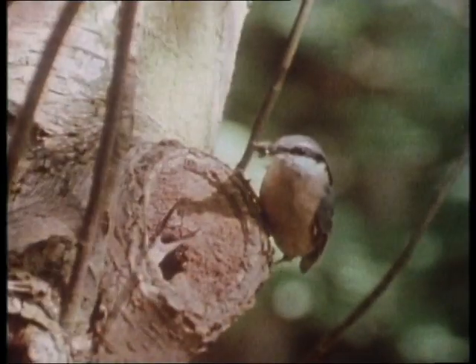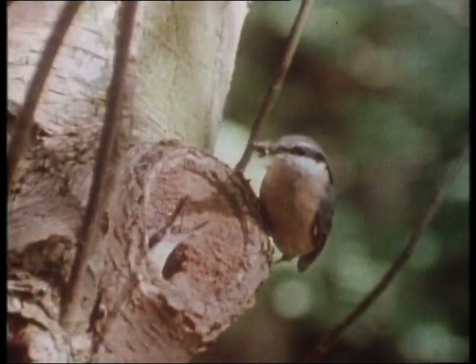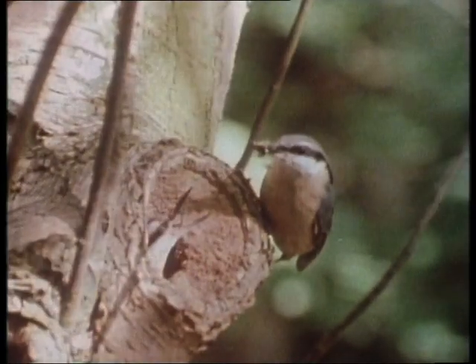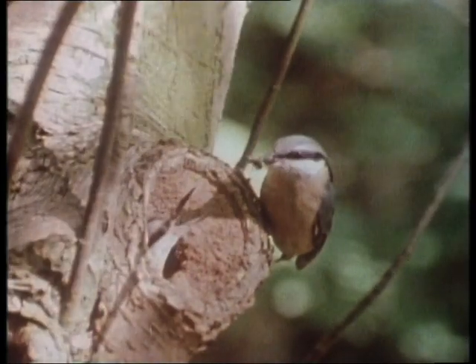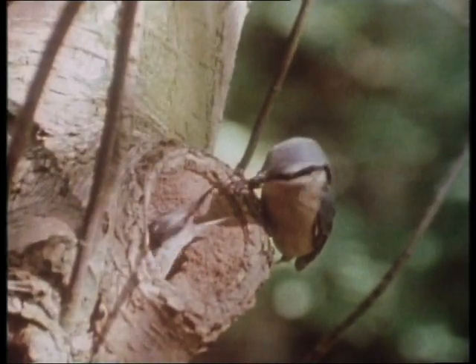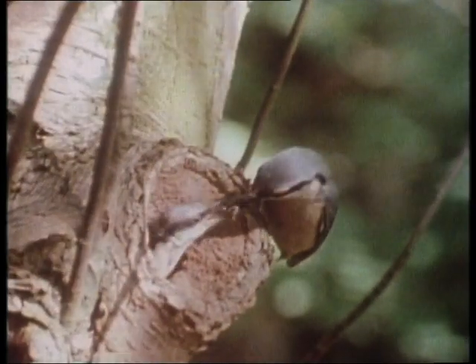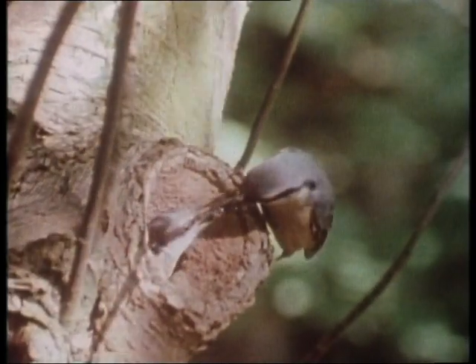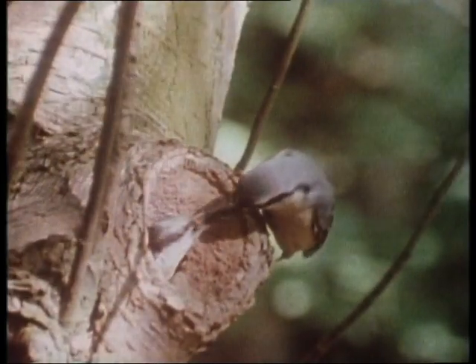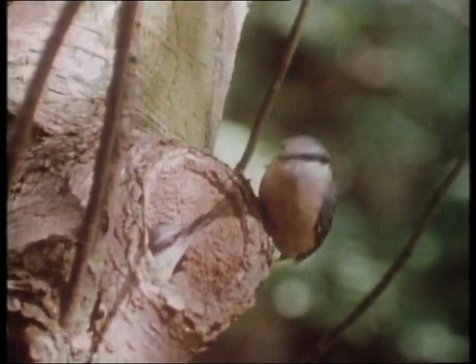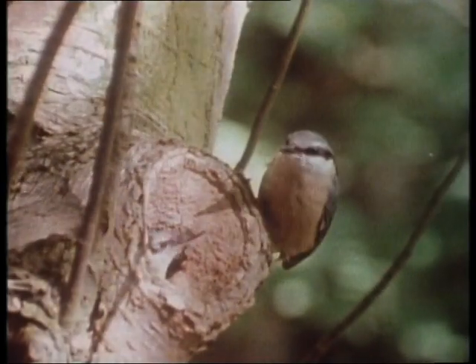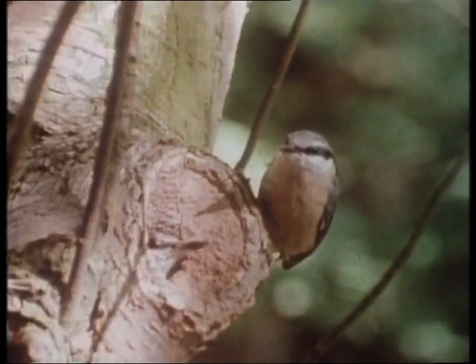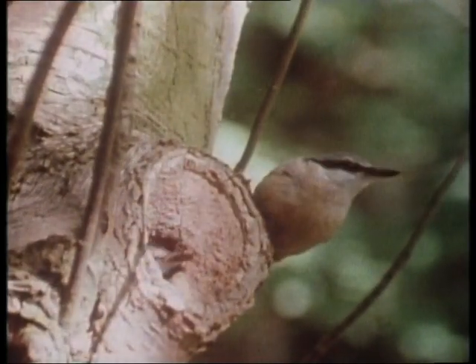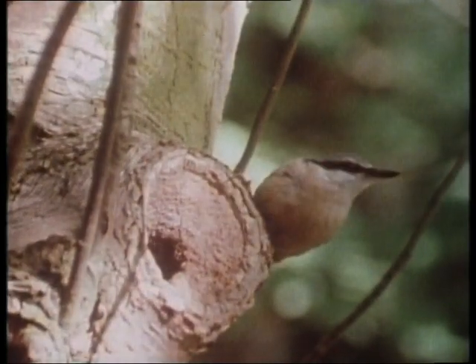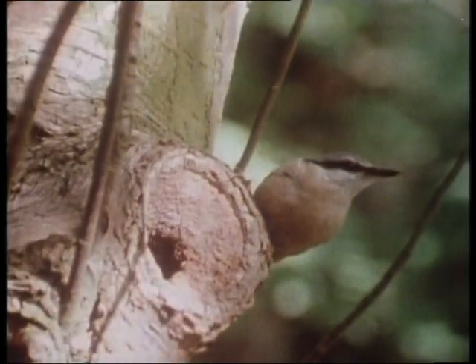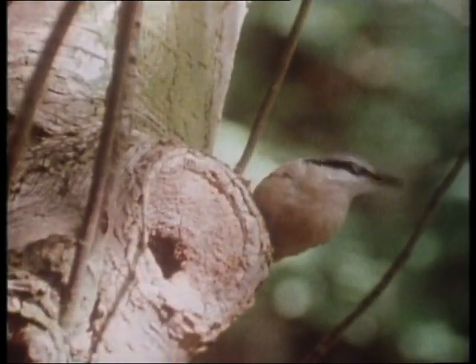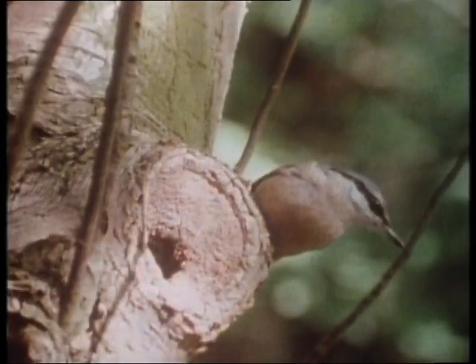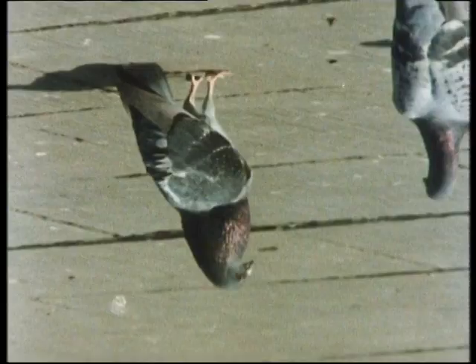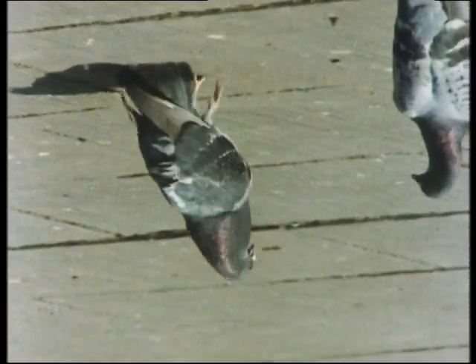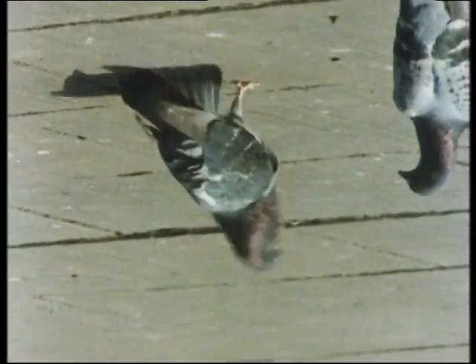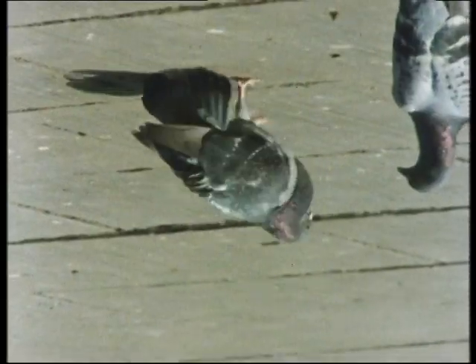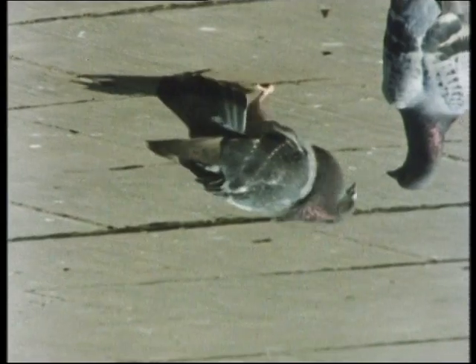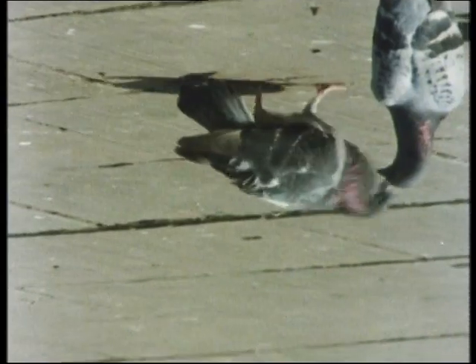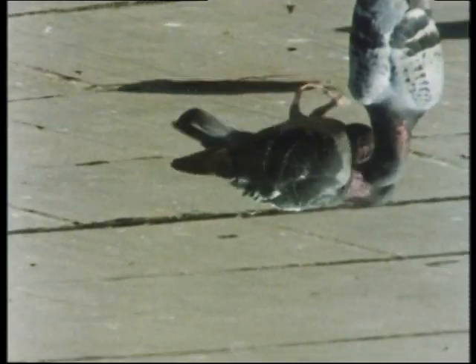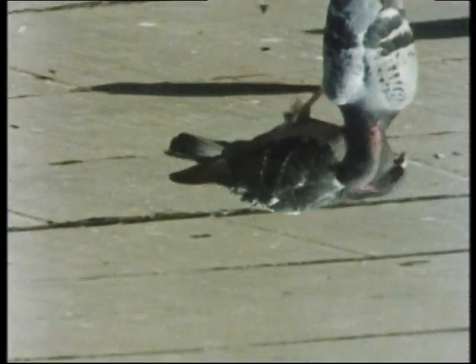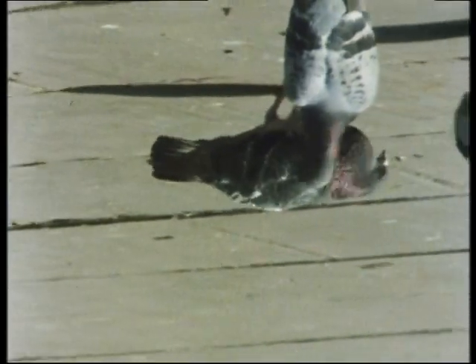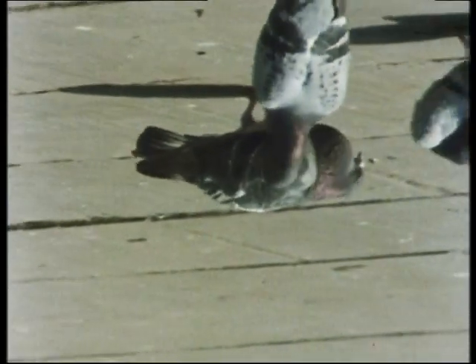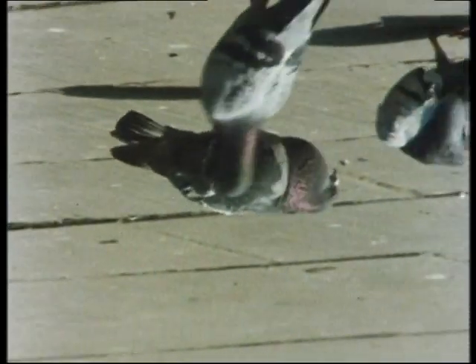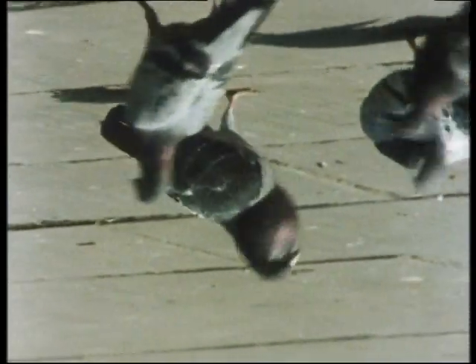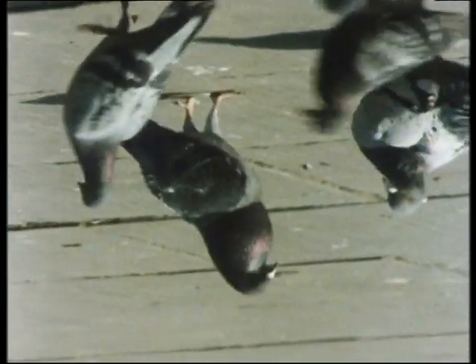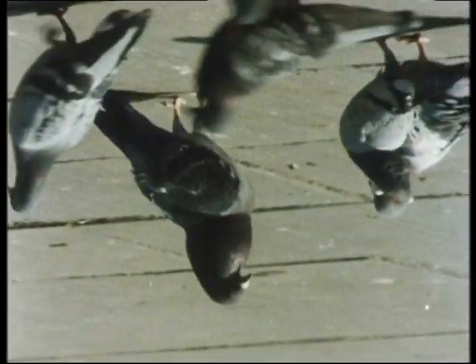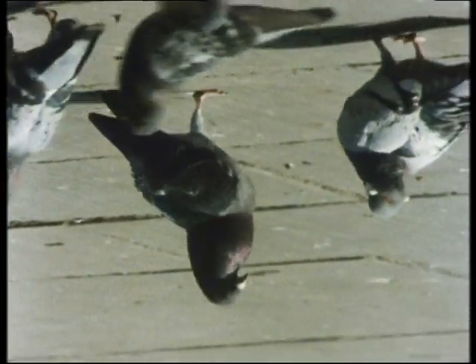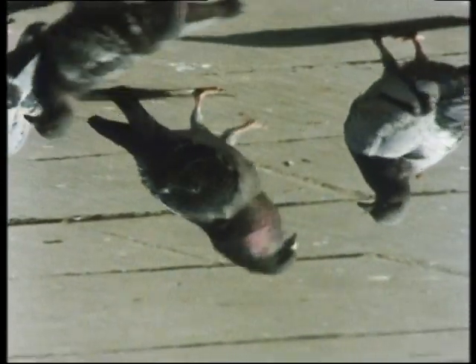Here's a pair of tits. And there's some upside down pigeons.